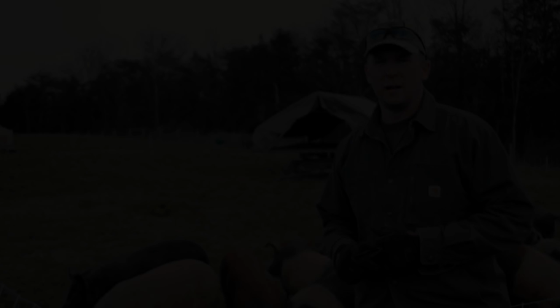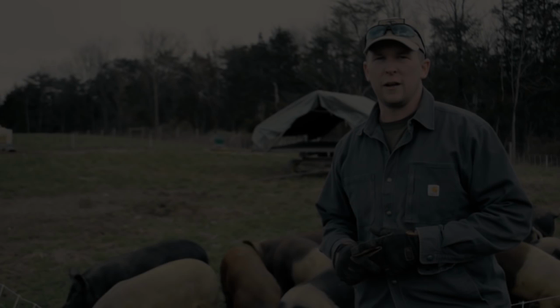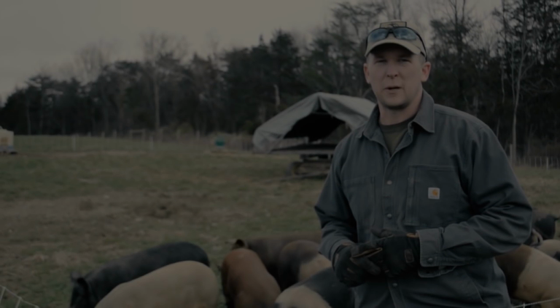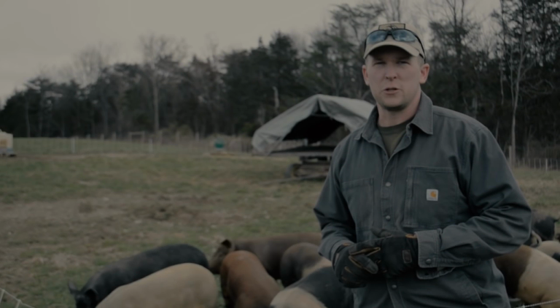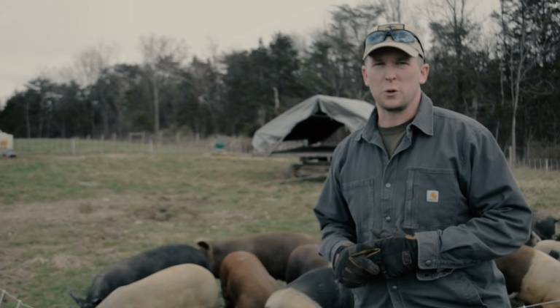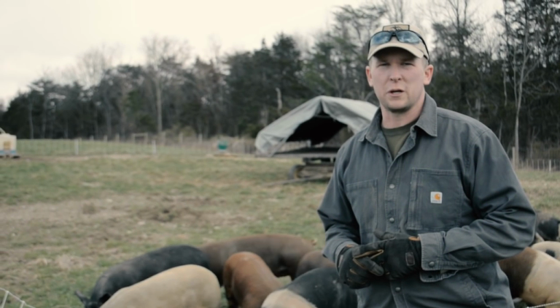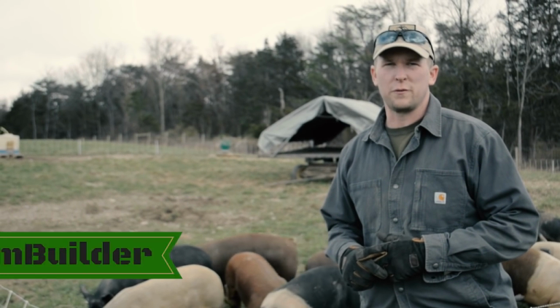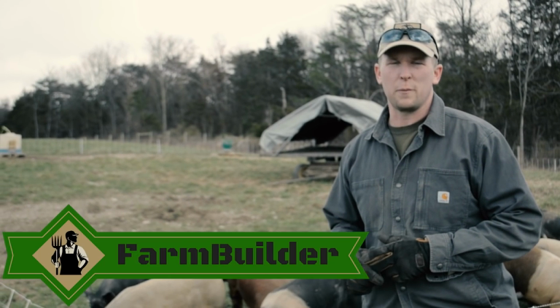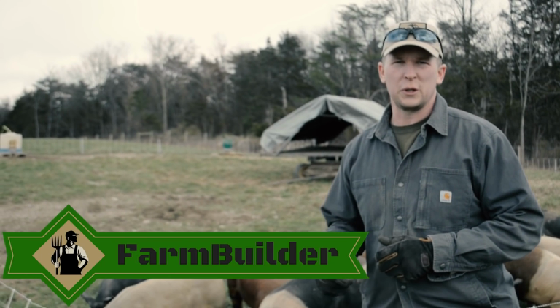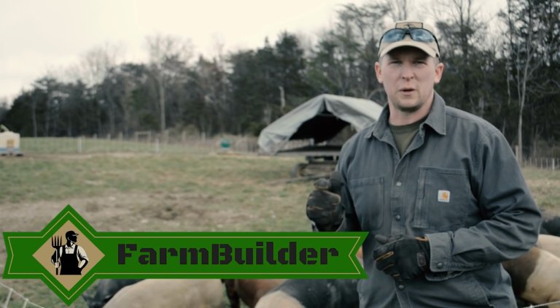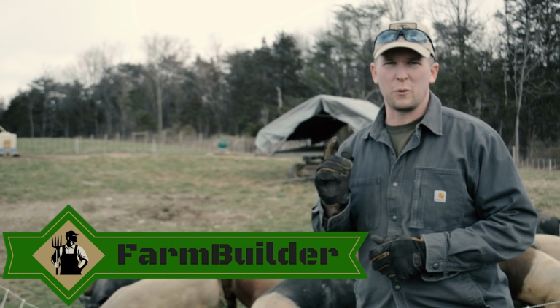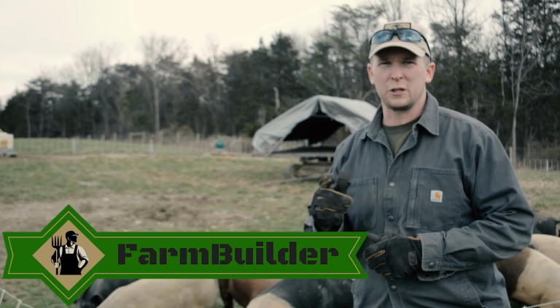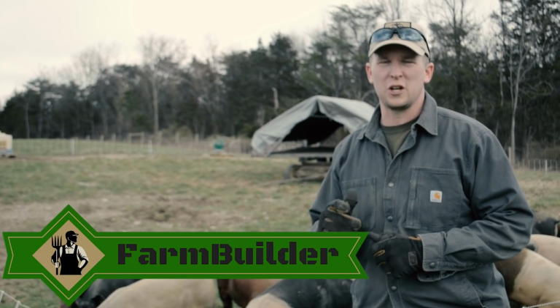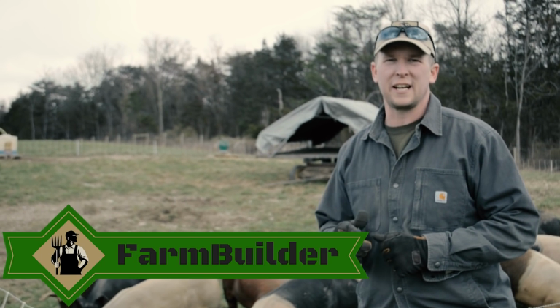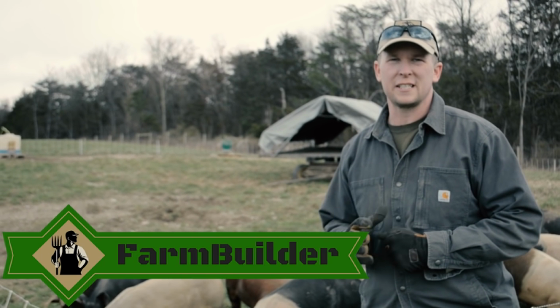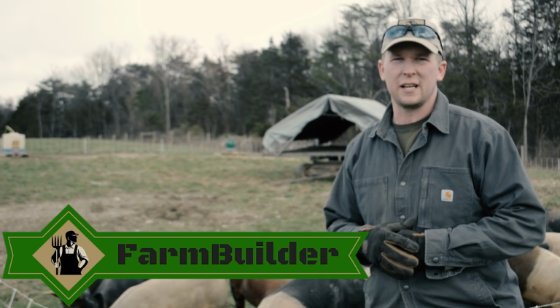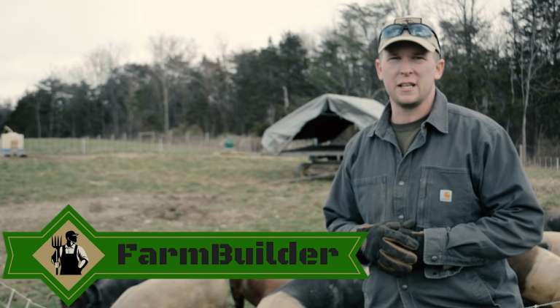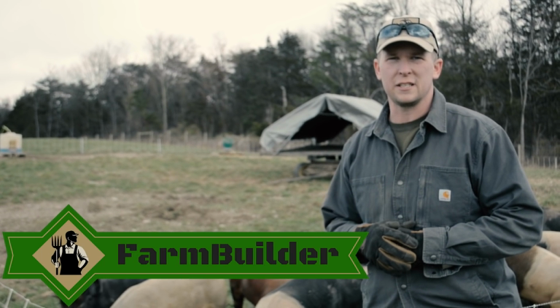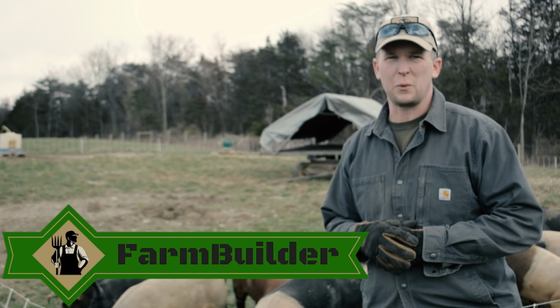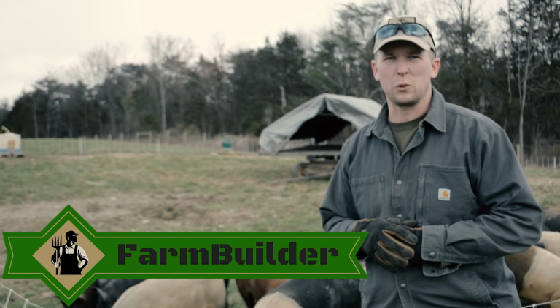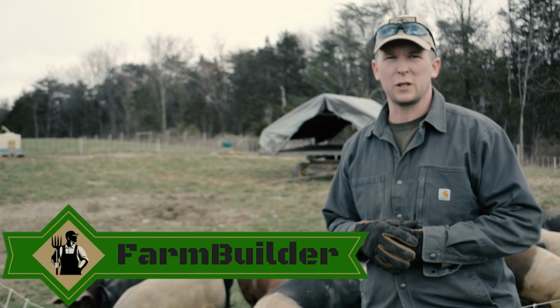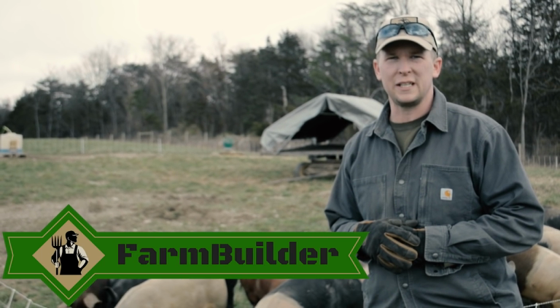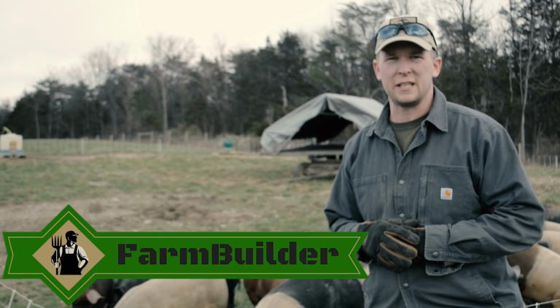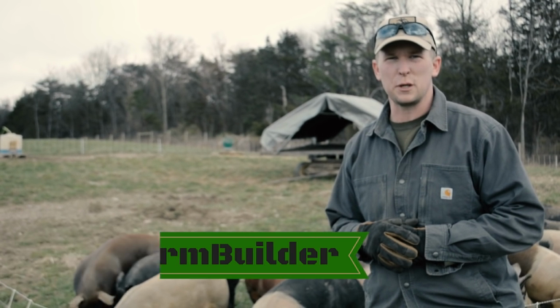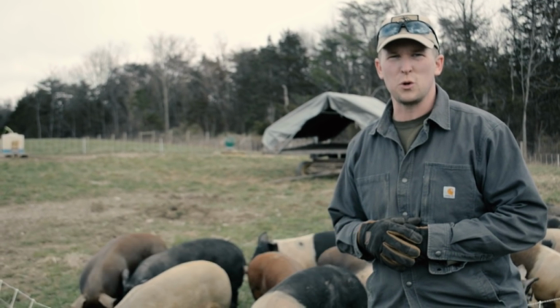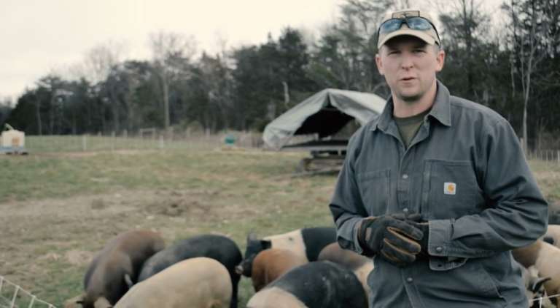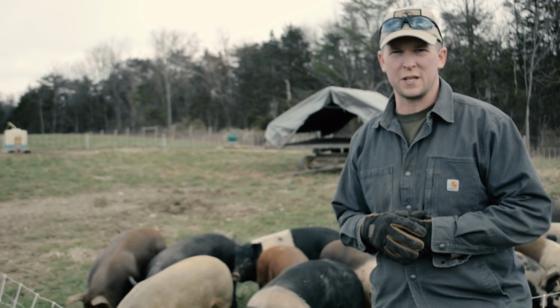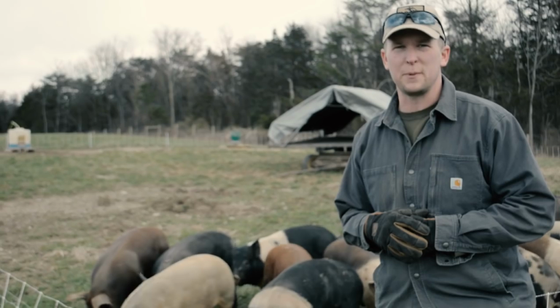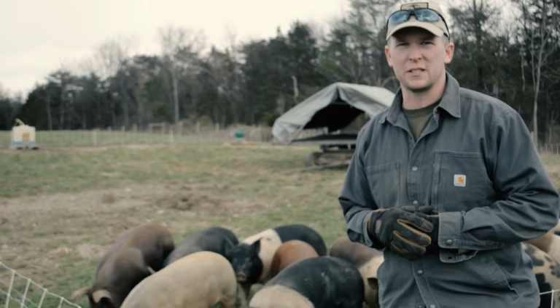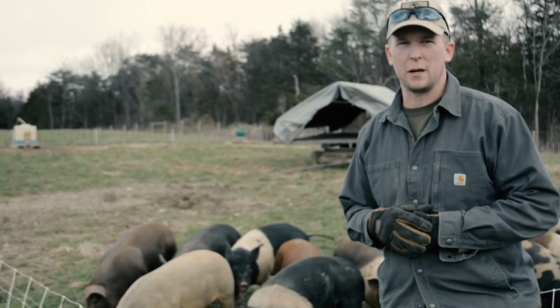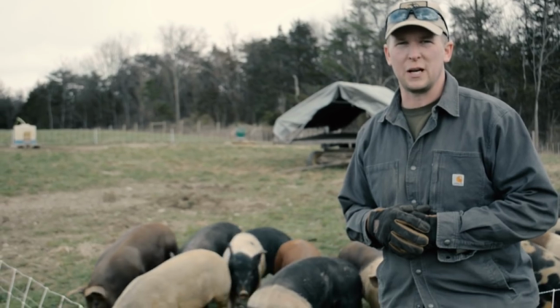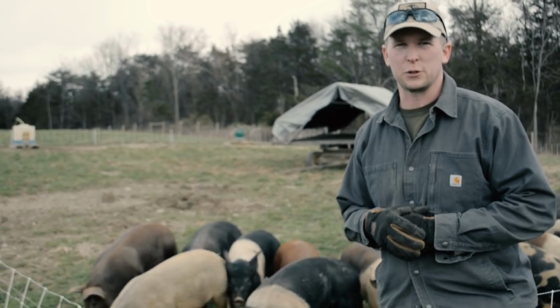Hey everybody, Jordan here with FarmBuilder. What we're going to show you today is how we can quickly and easily move a set of pigs on pasture.